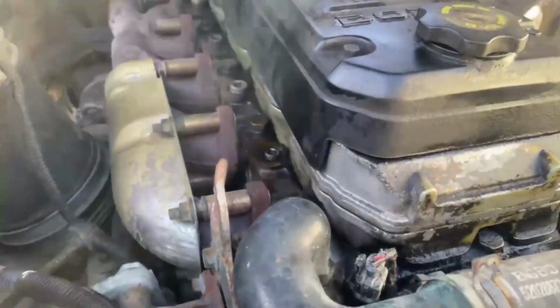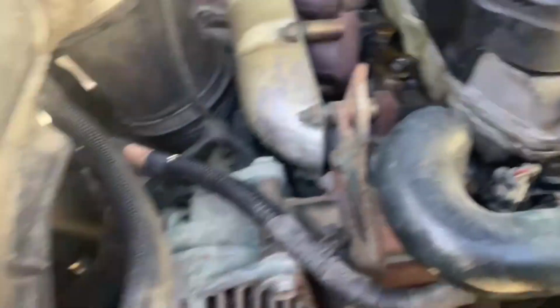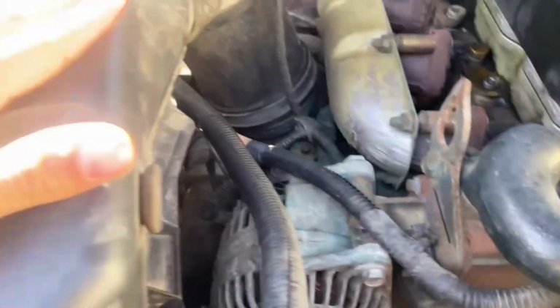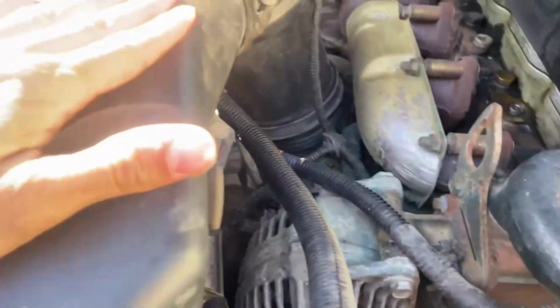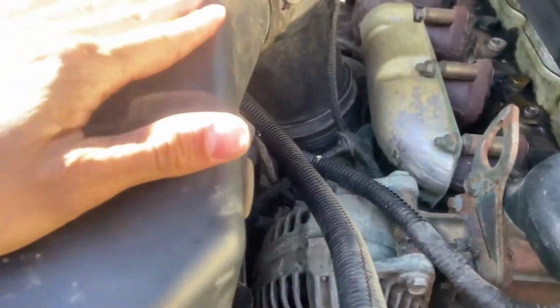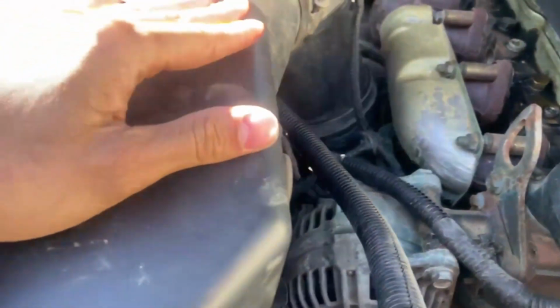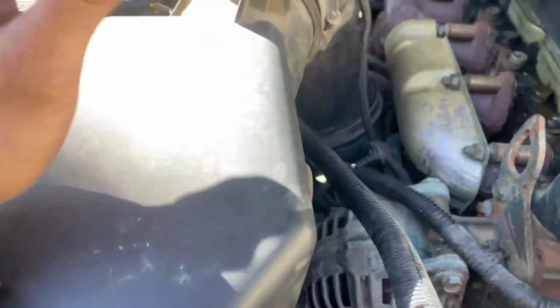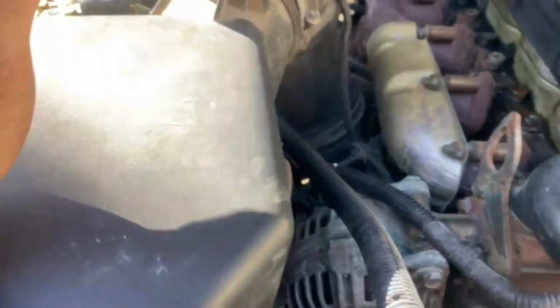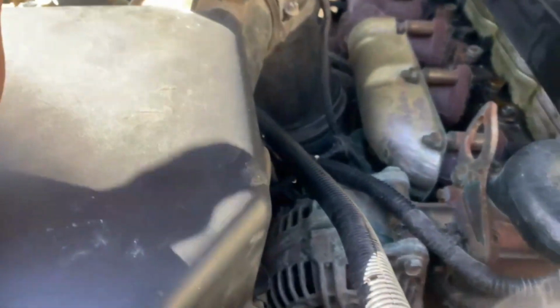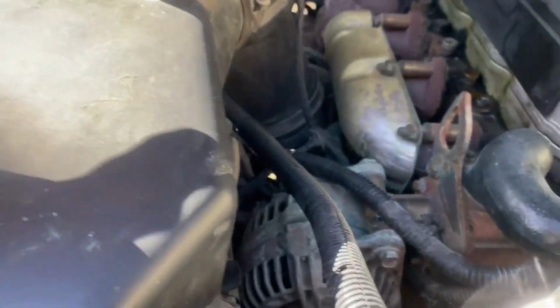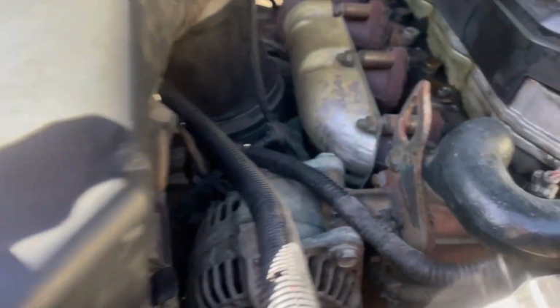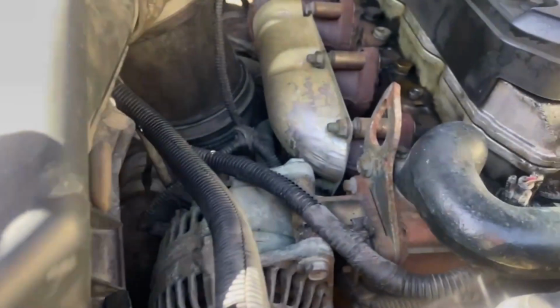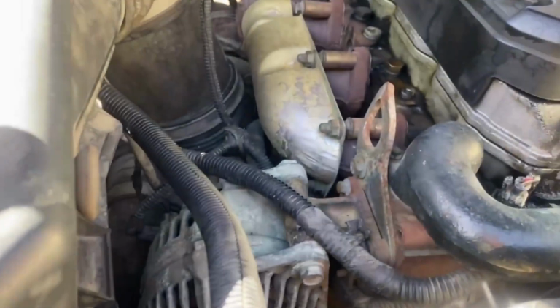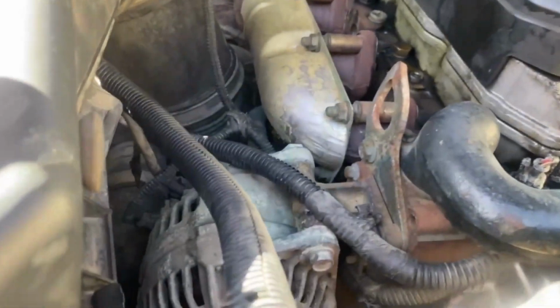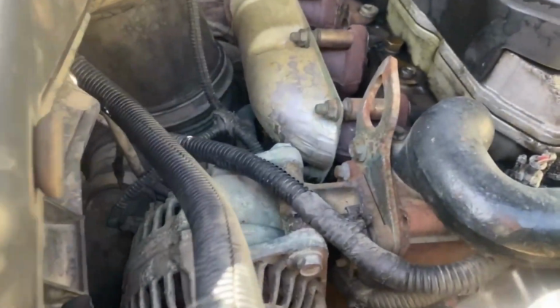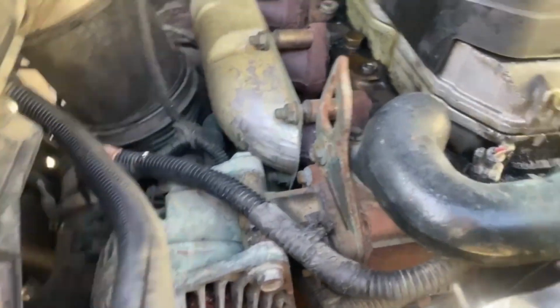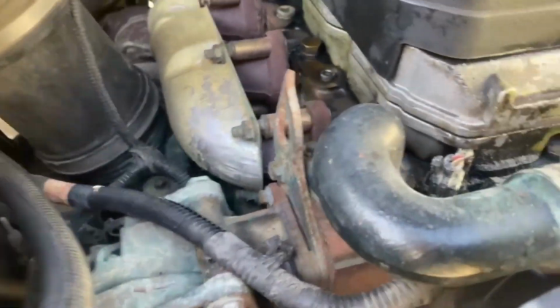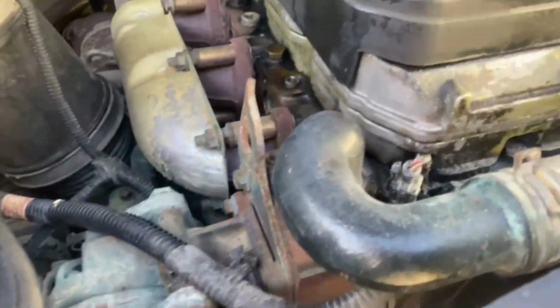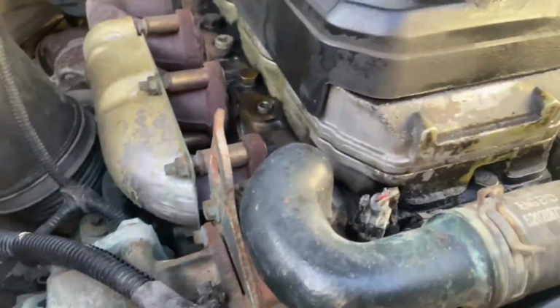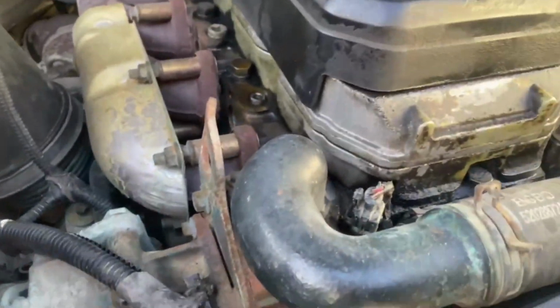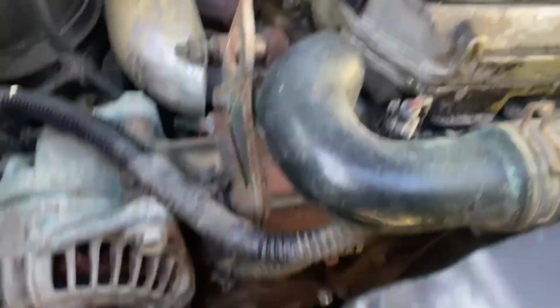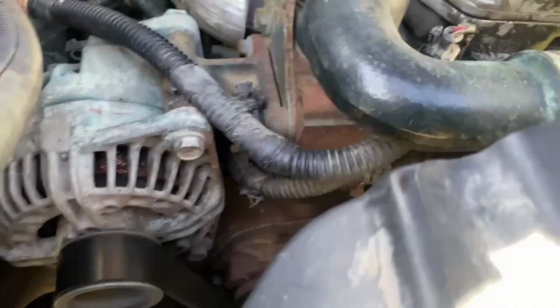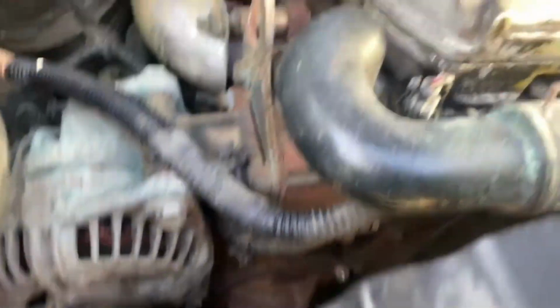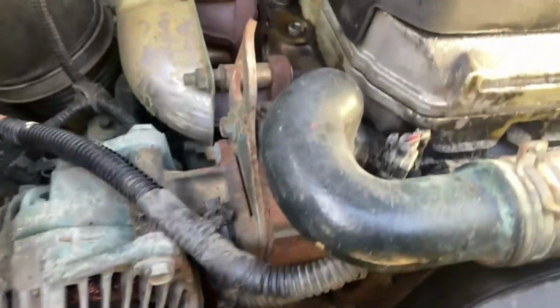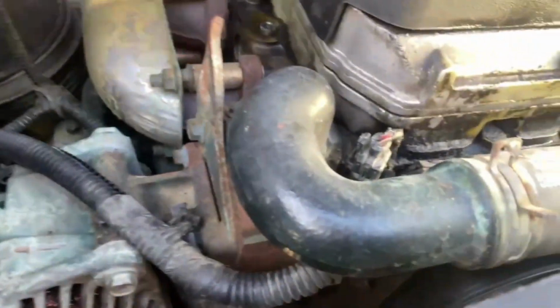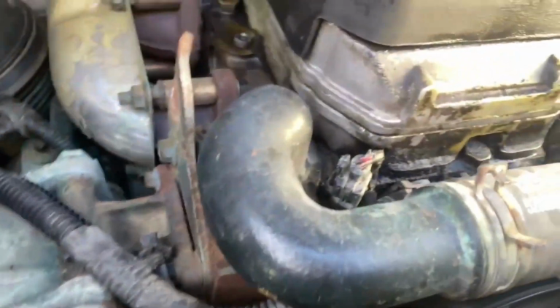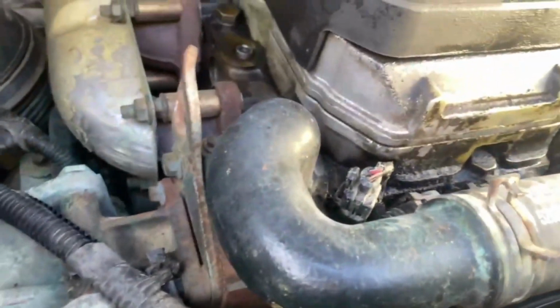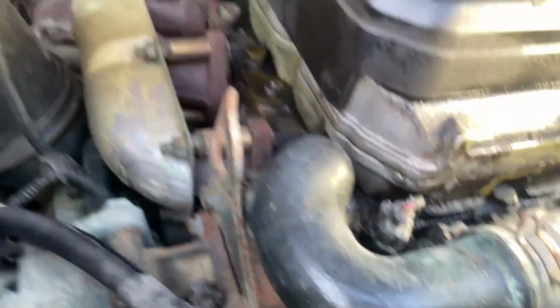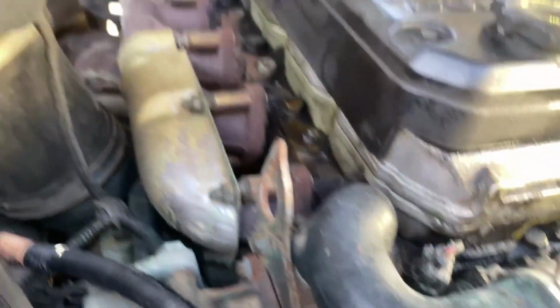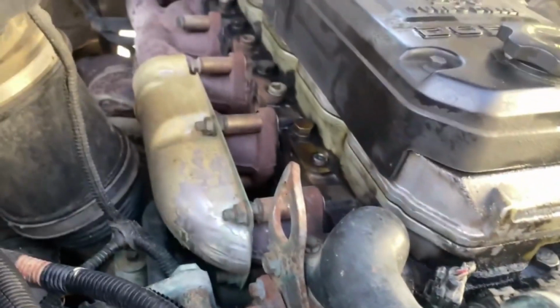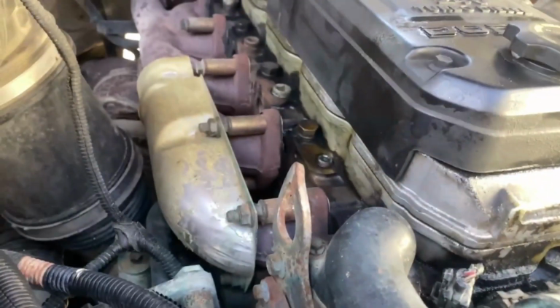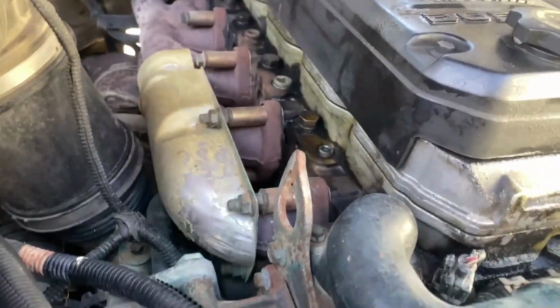I'm going to get a new airbox and I'm going to change out the manifold.